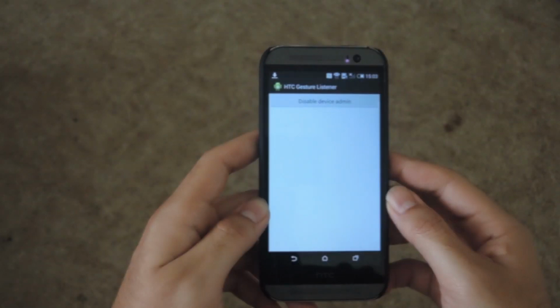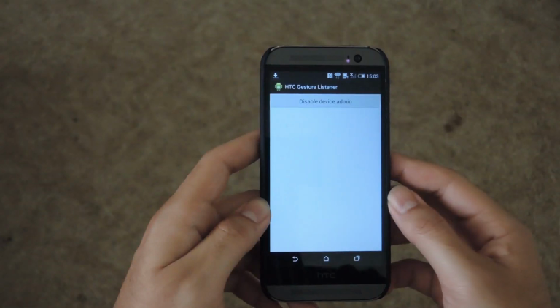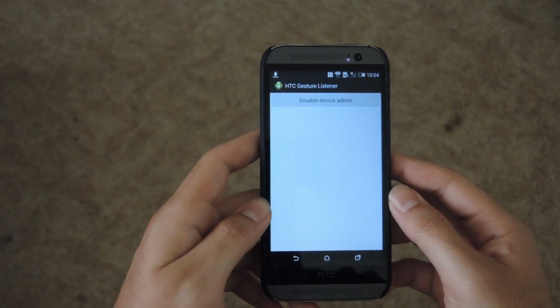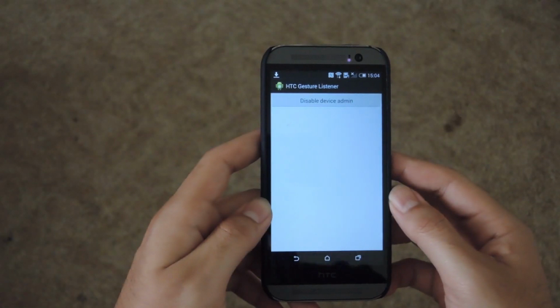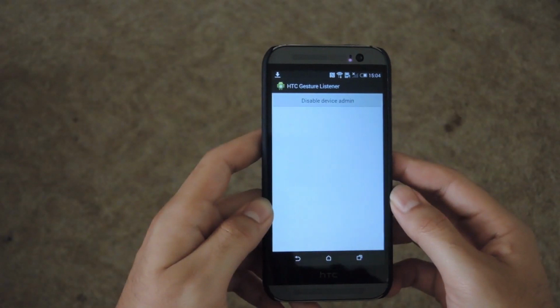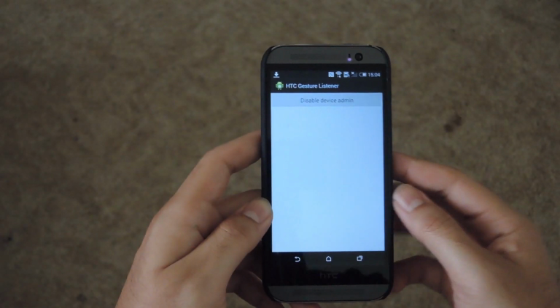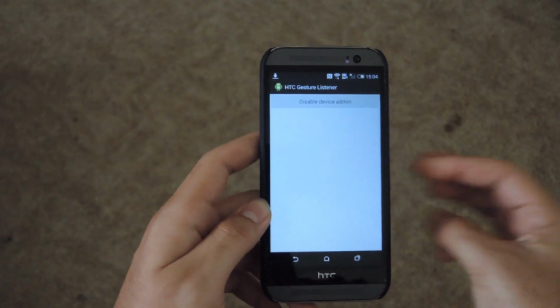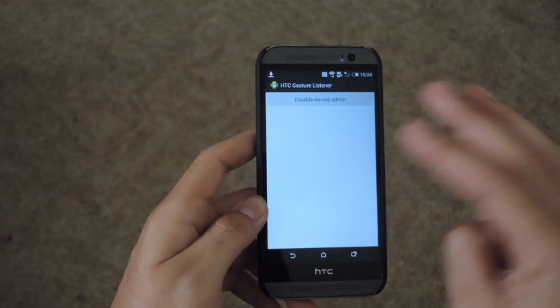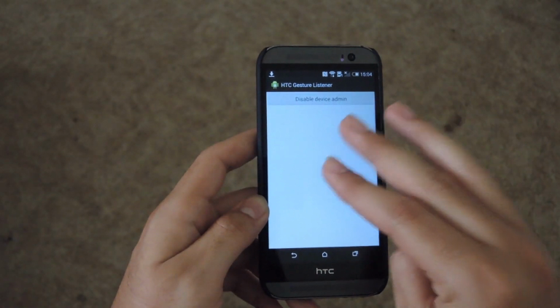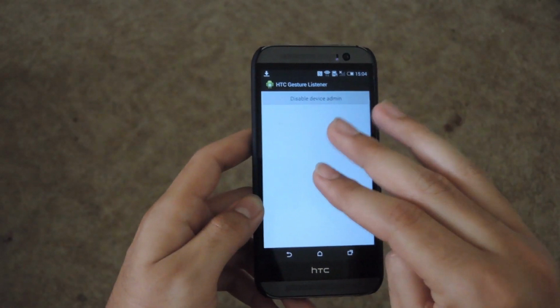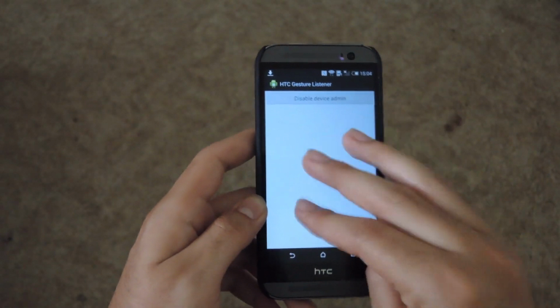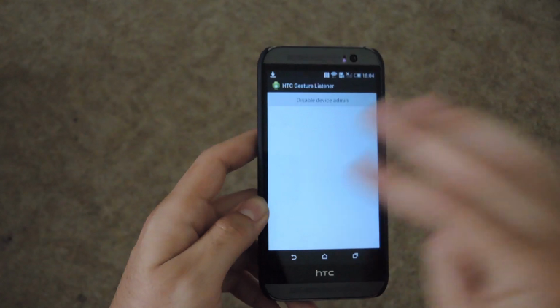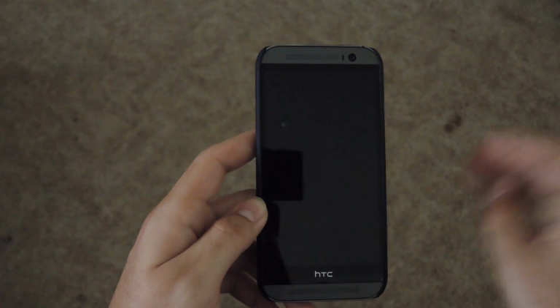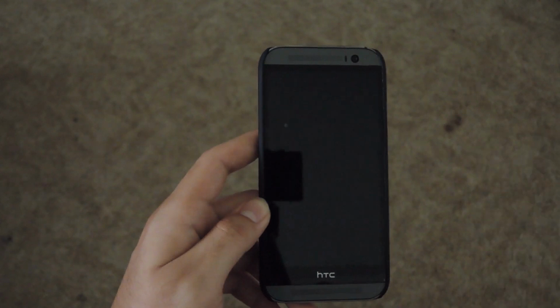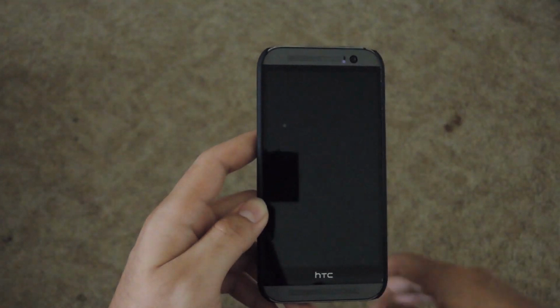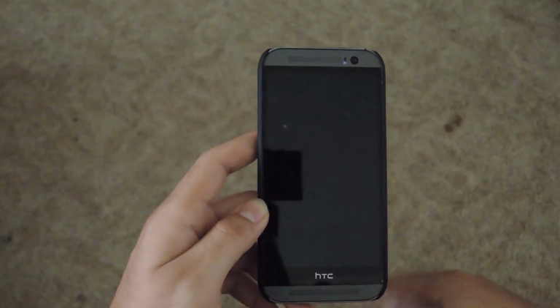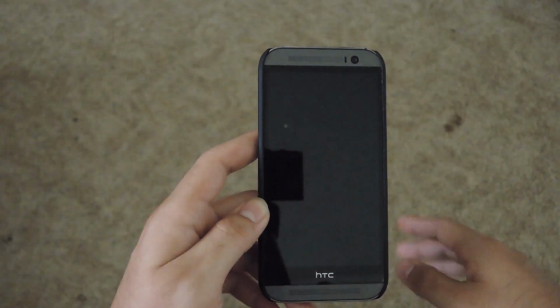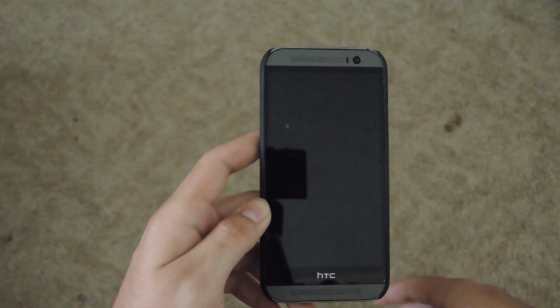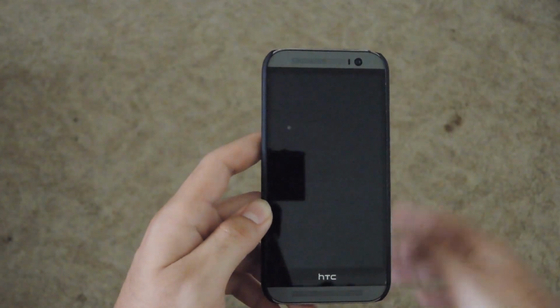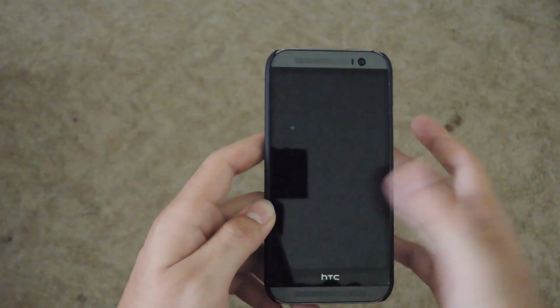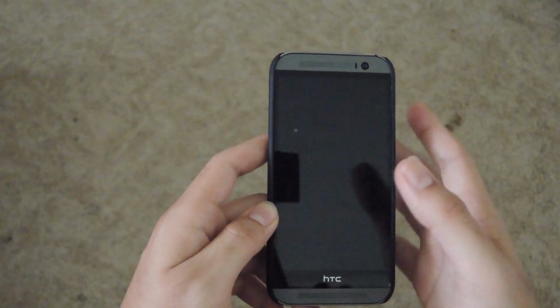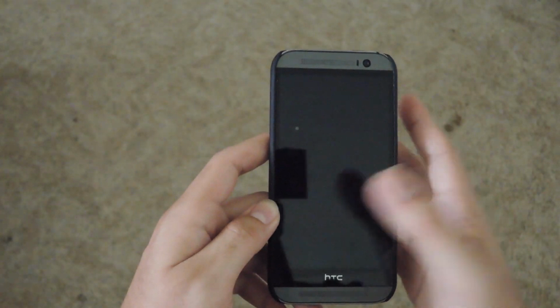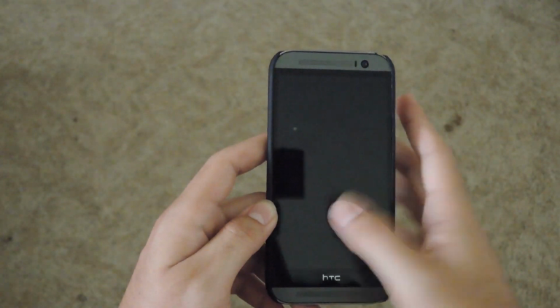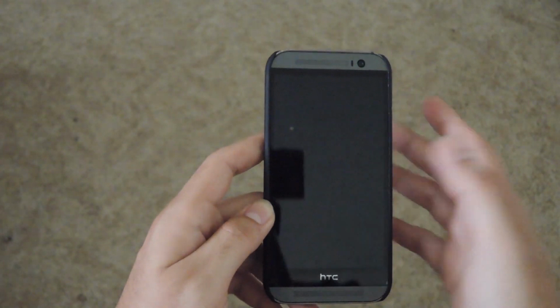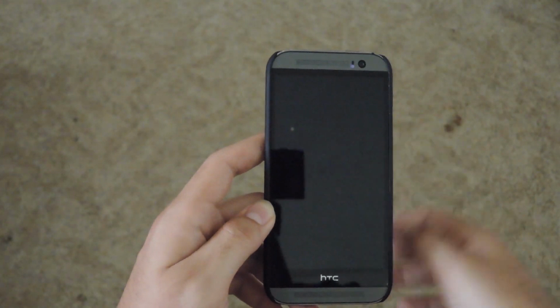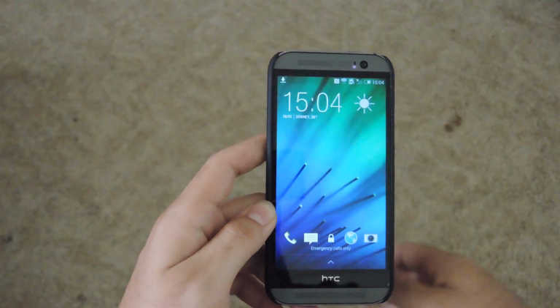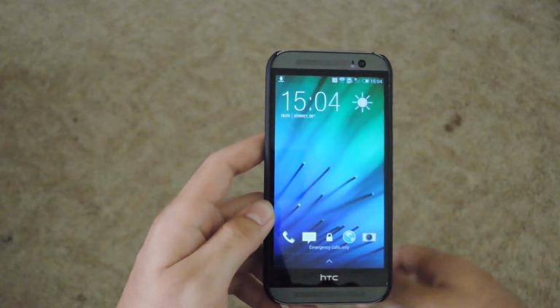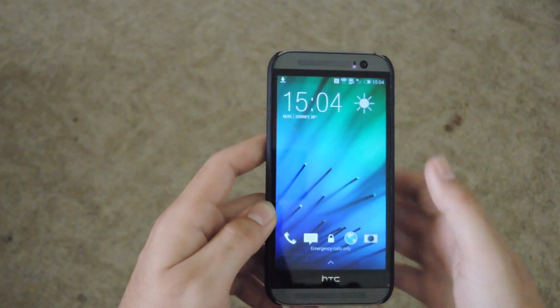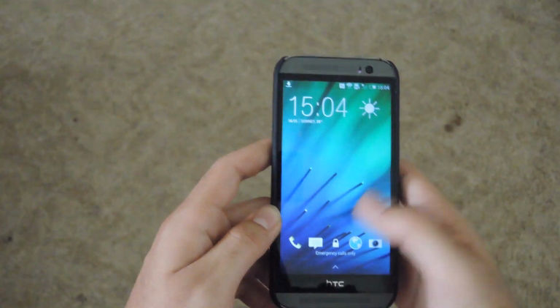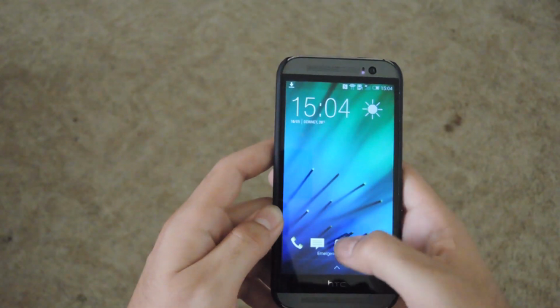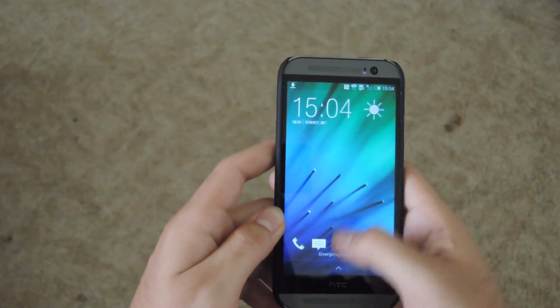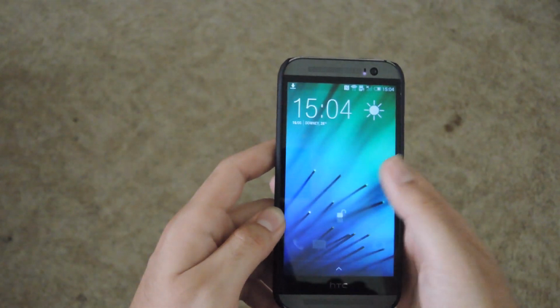After you've activated it, all you have to do is tap three times and your device will lock, double tap, and it'll unlock.